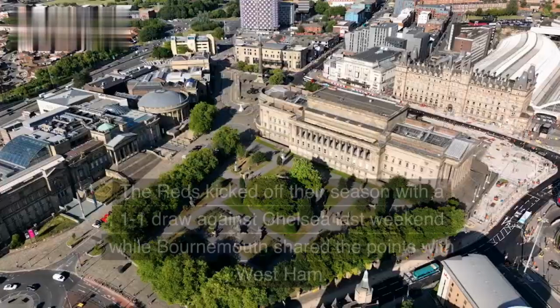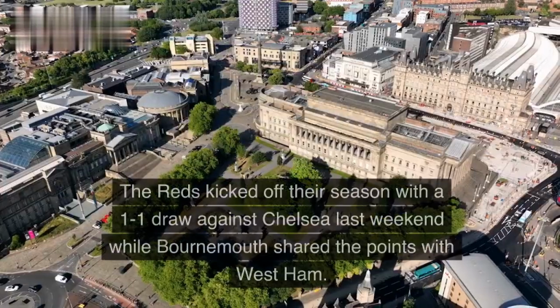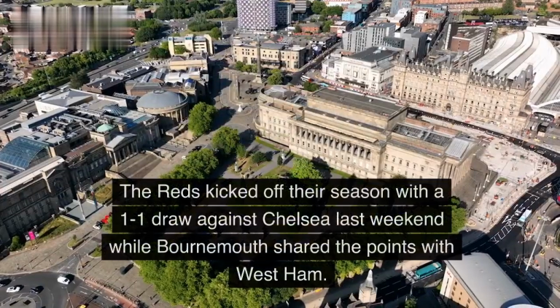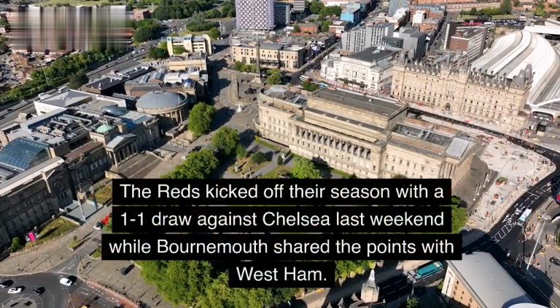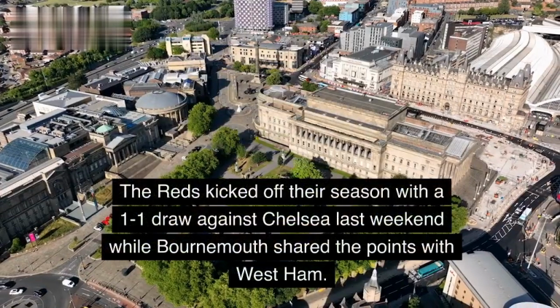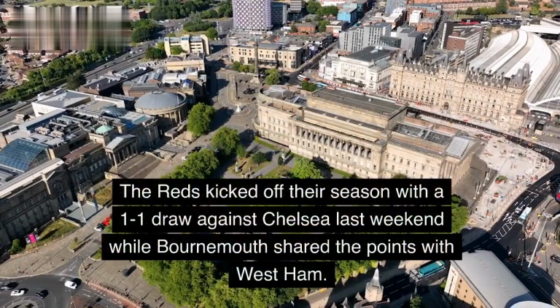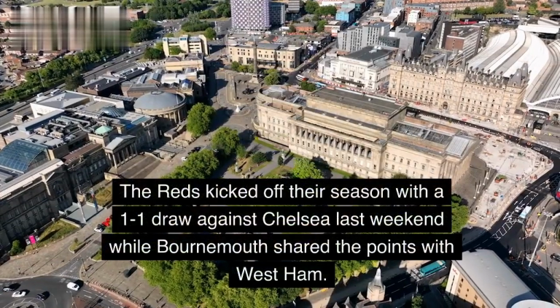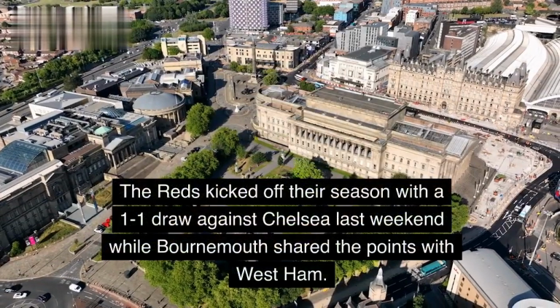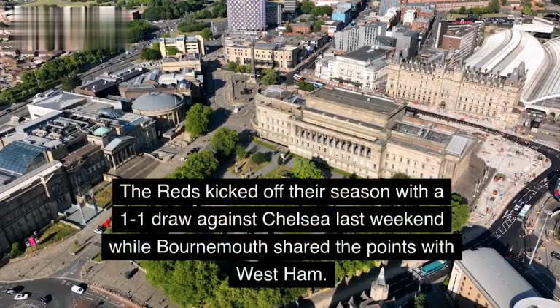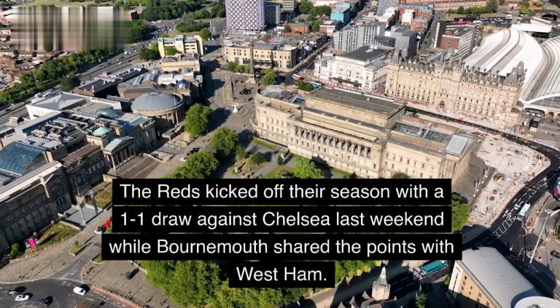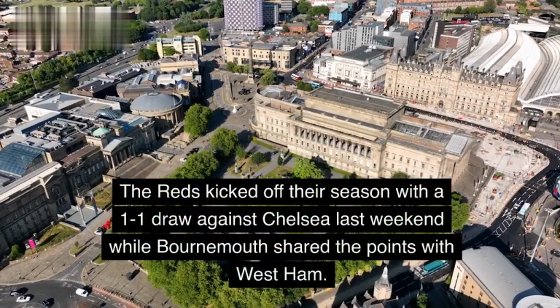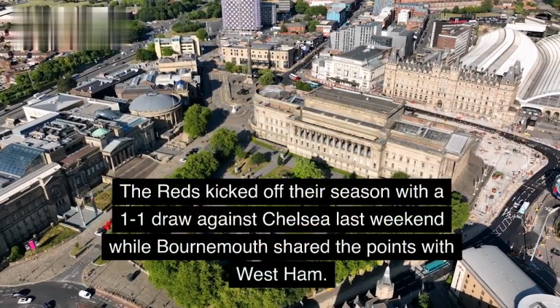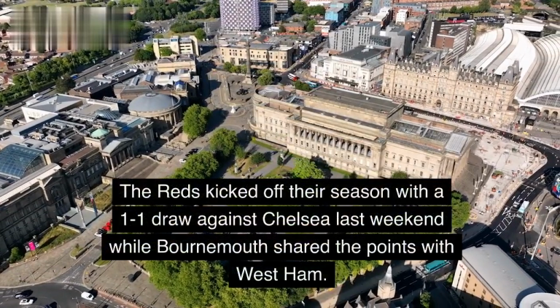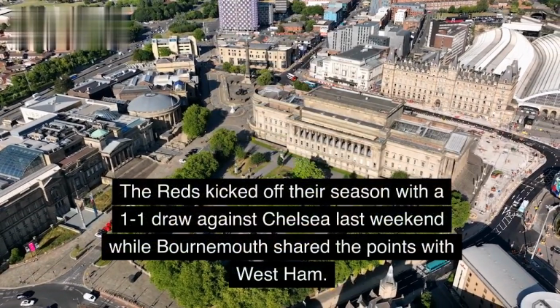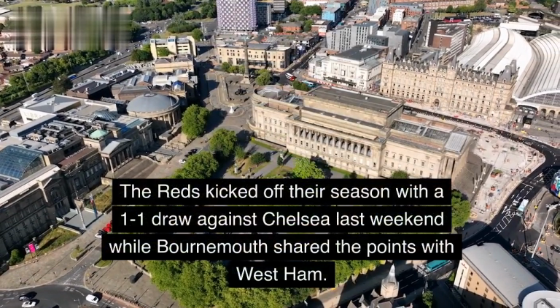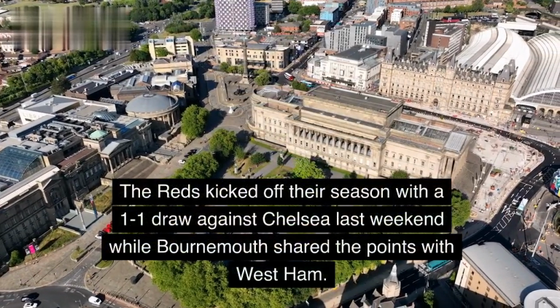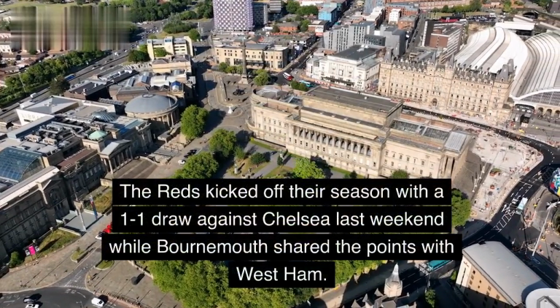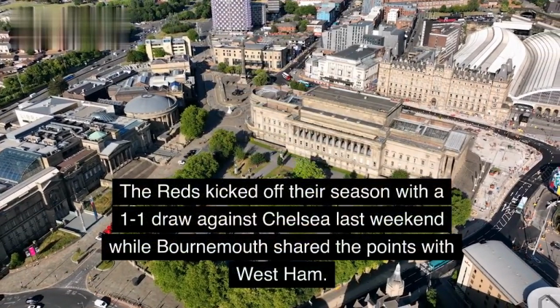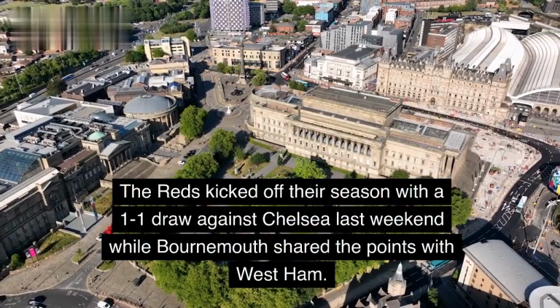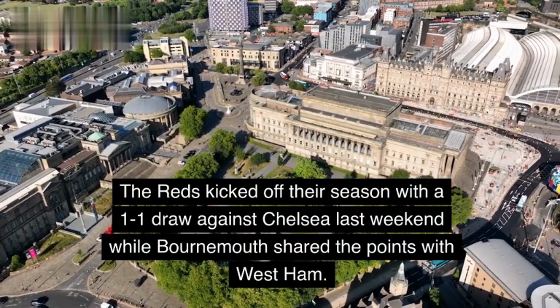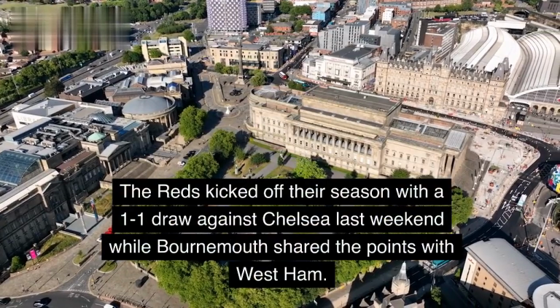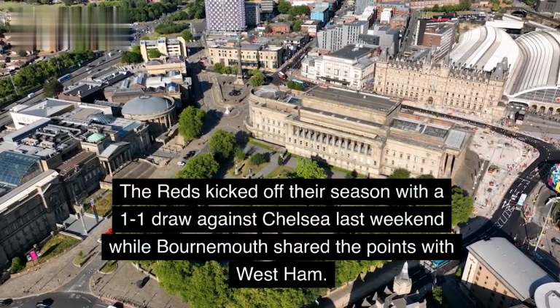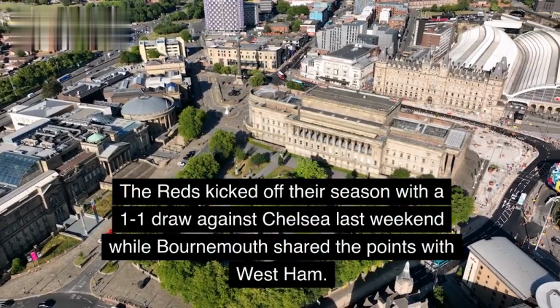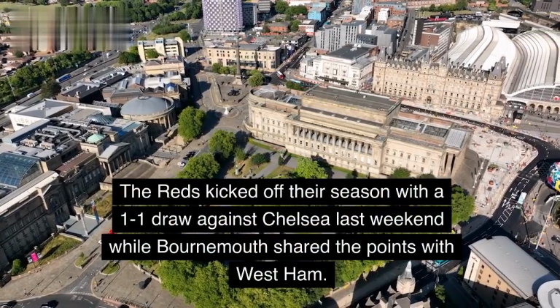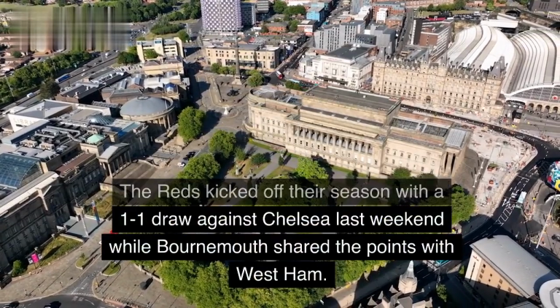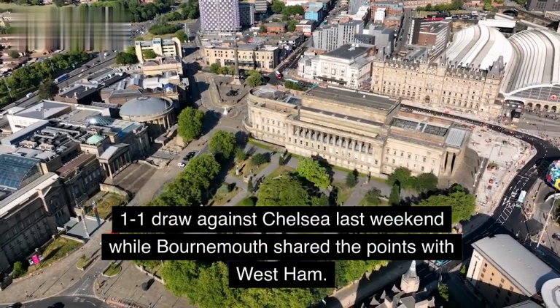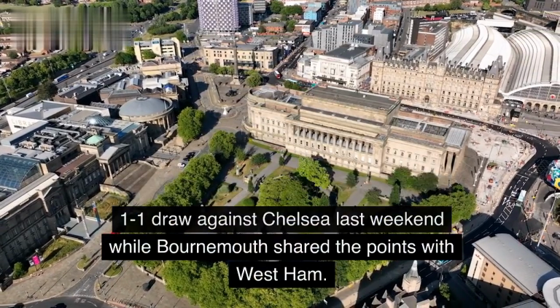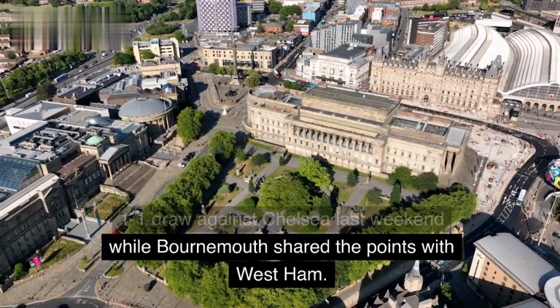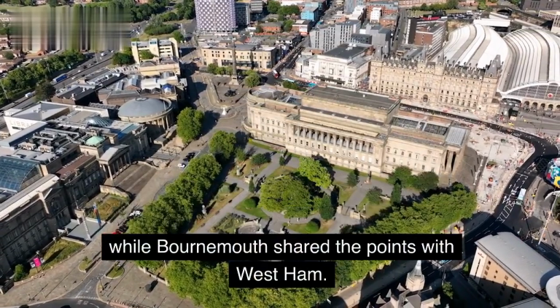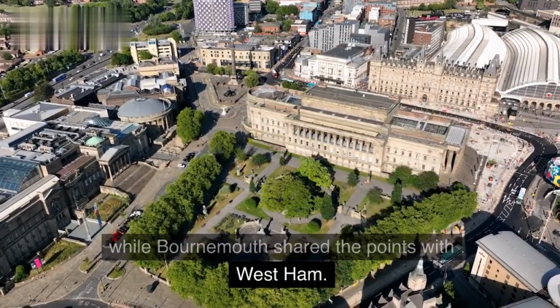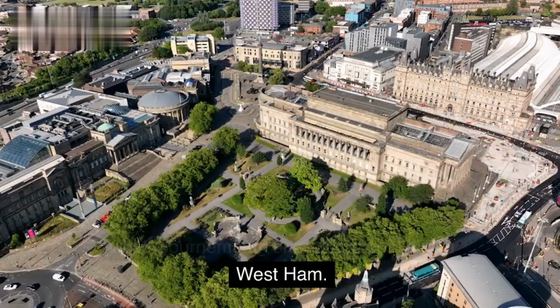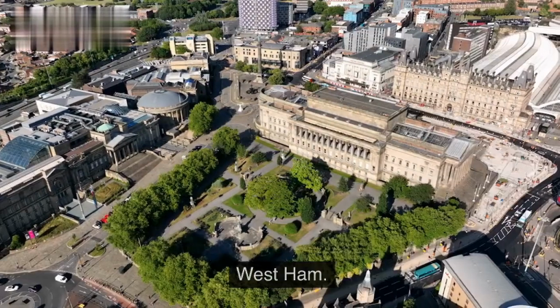The Reds kicked off their season with a 1-1 draw against Chelsea last weekend, while Bournemouth also shared the points with West Ham.